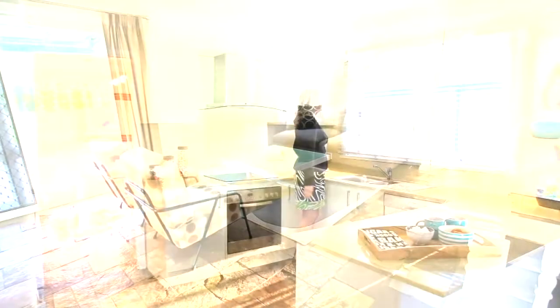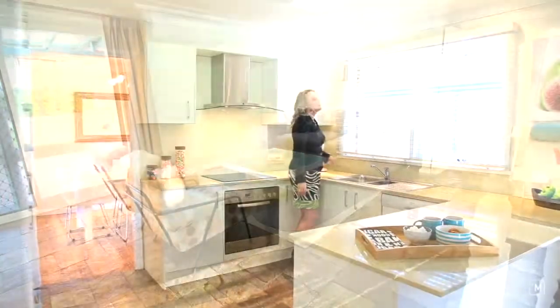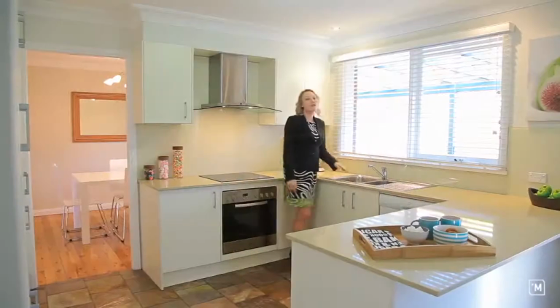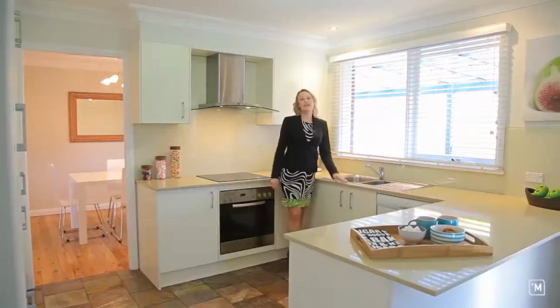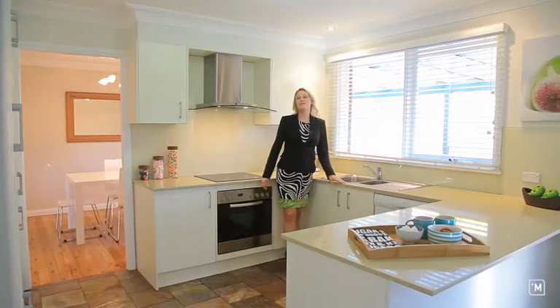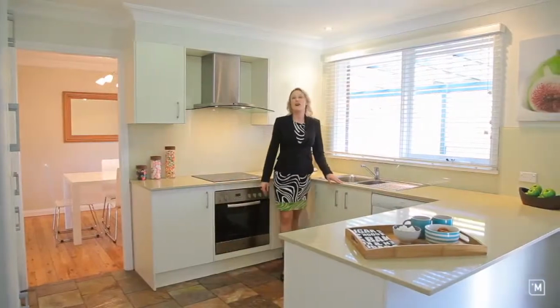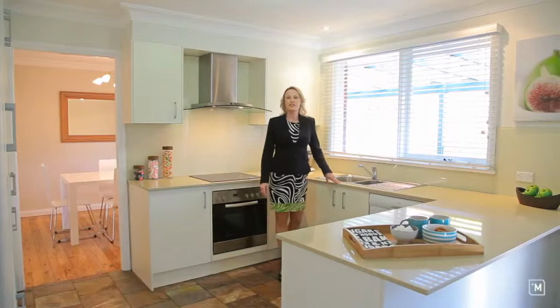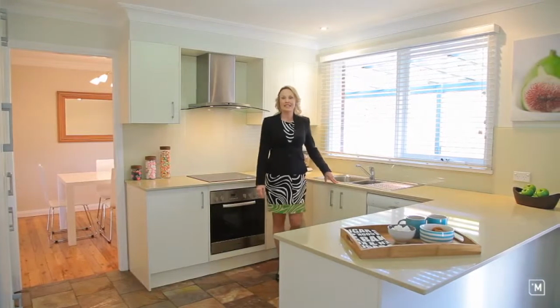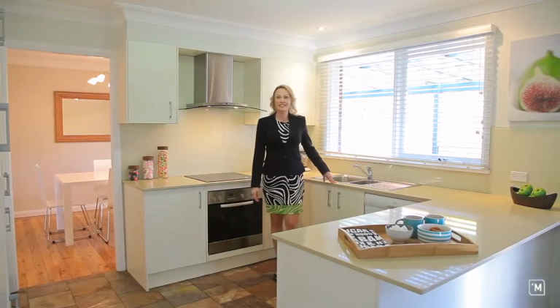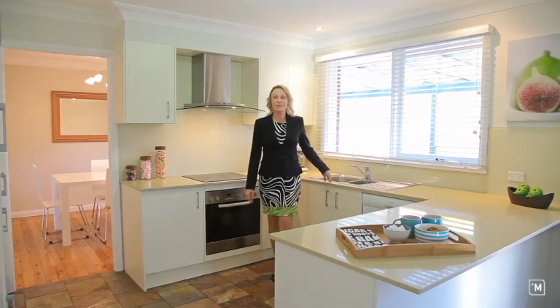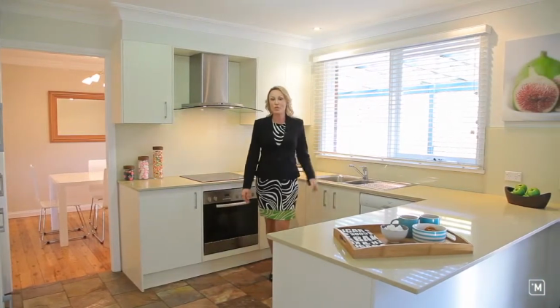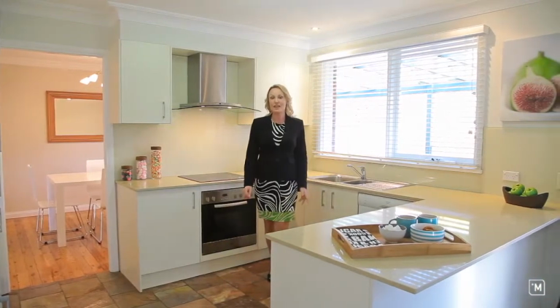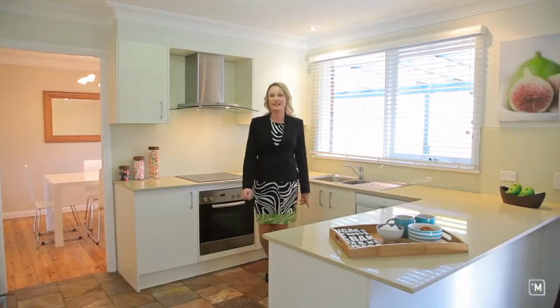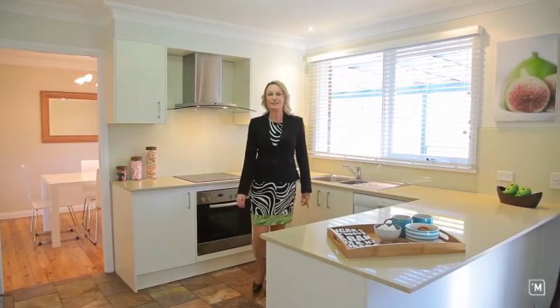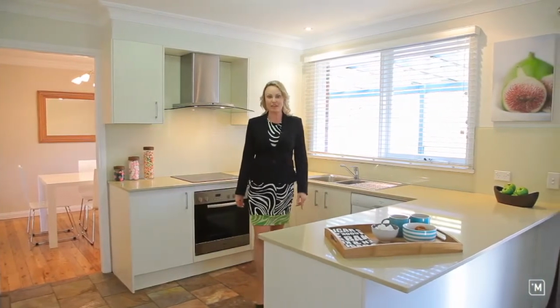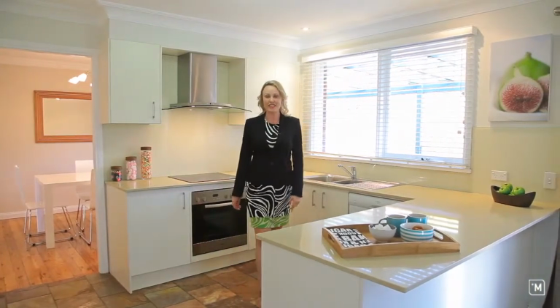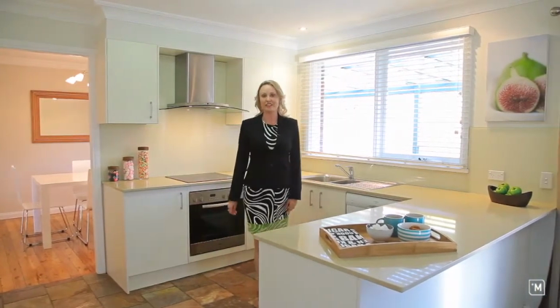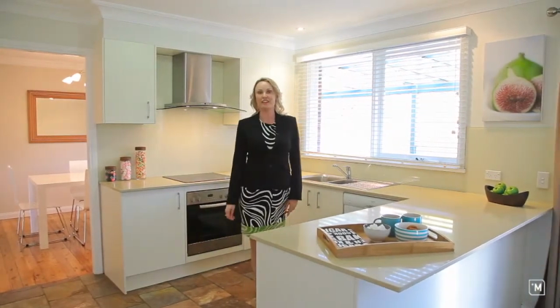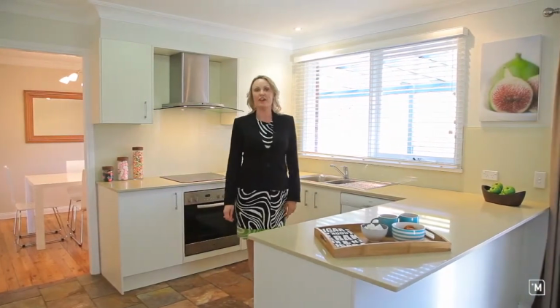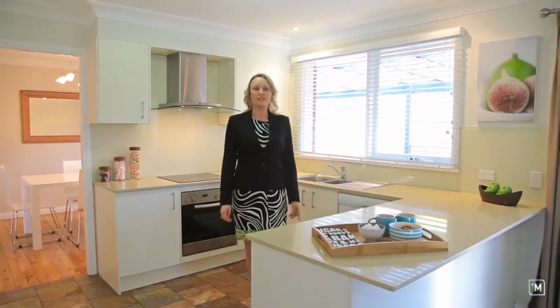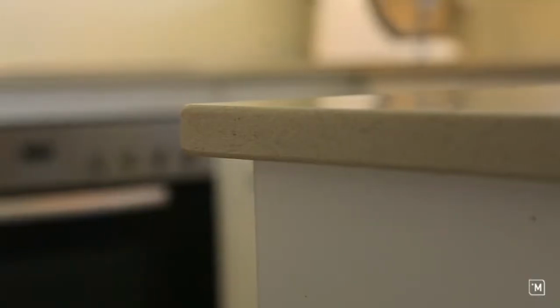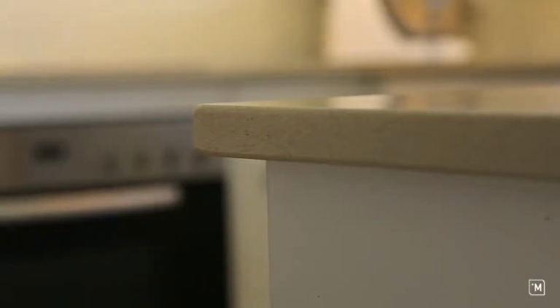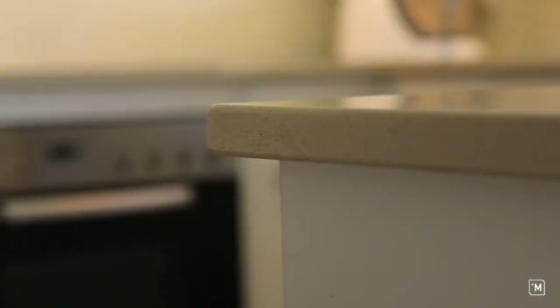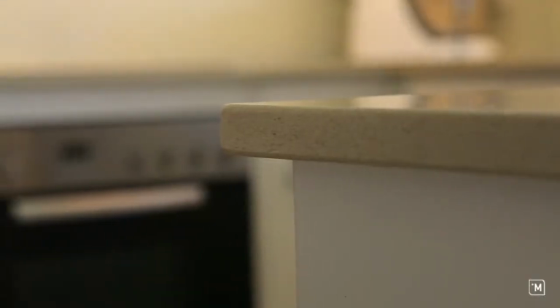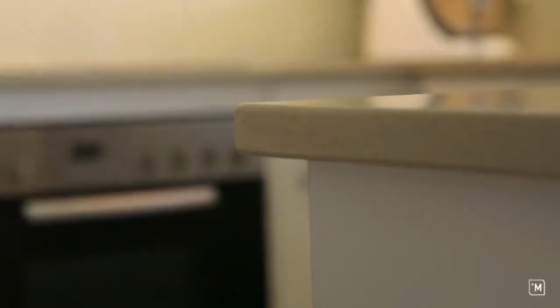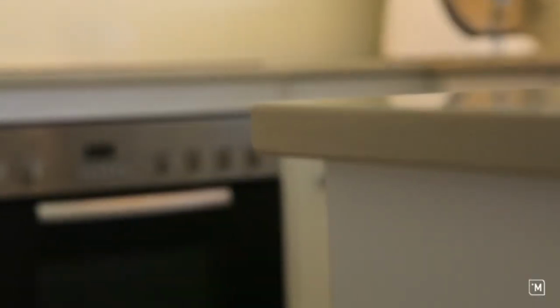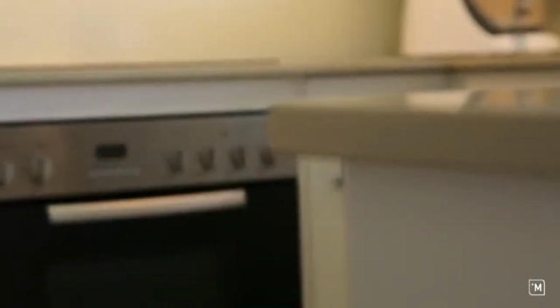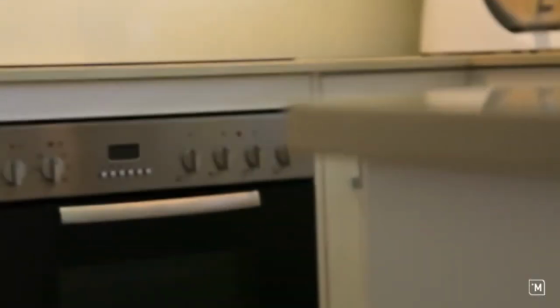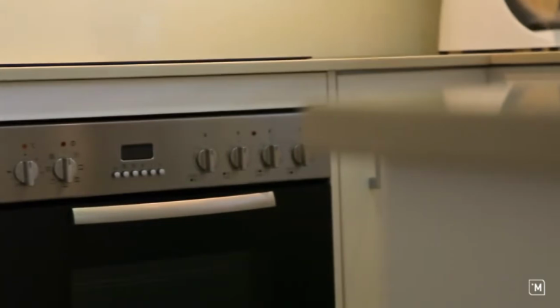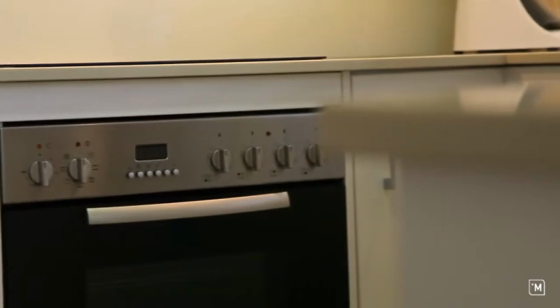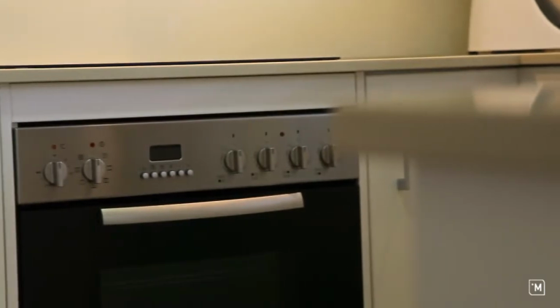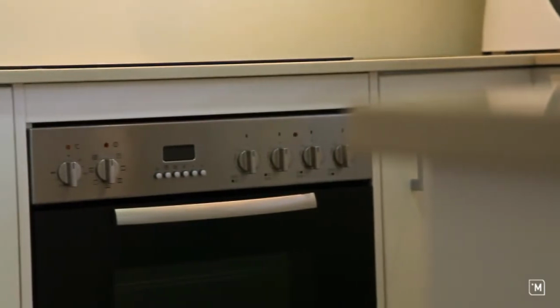You can keep your eye on the kids while cooking in this modern kitchen with Caesarstone benchtops and stainless steel appliances.